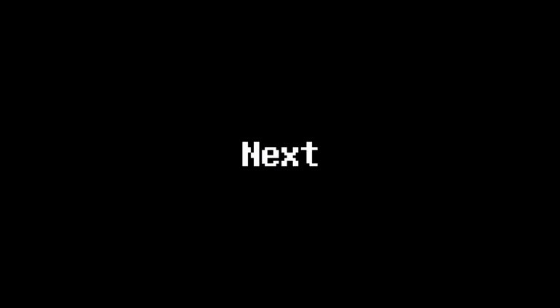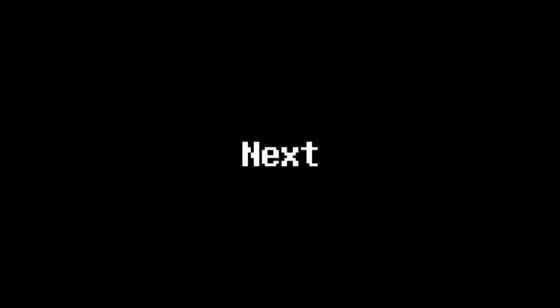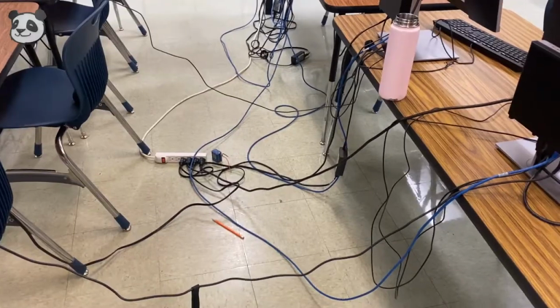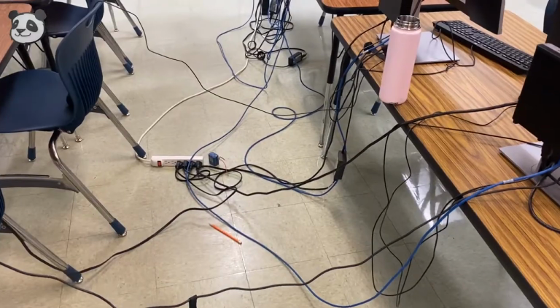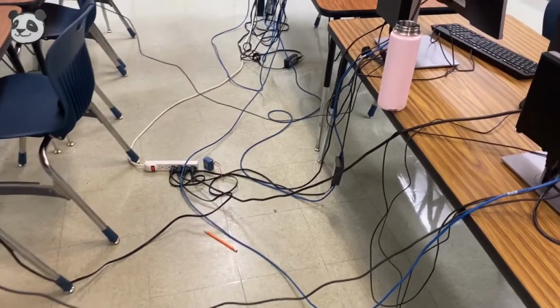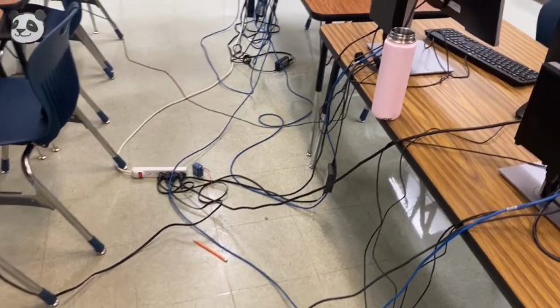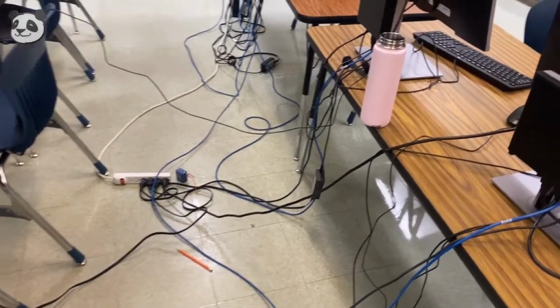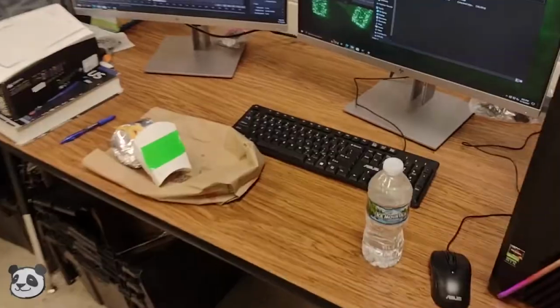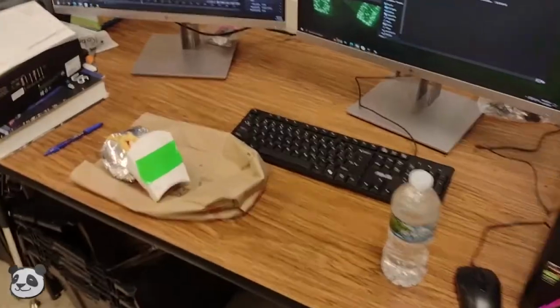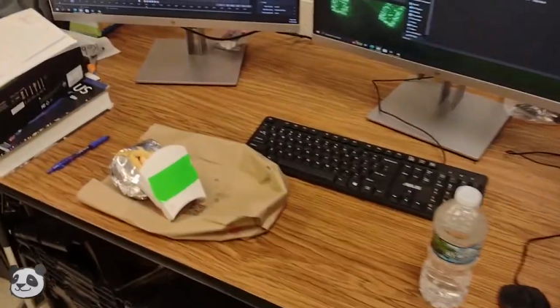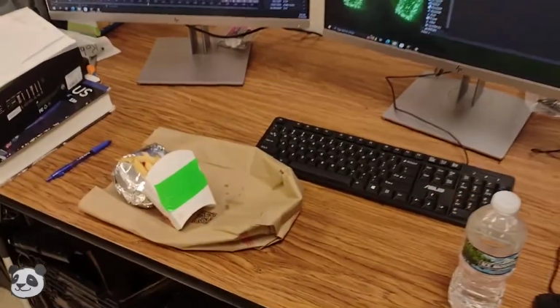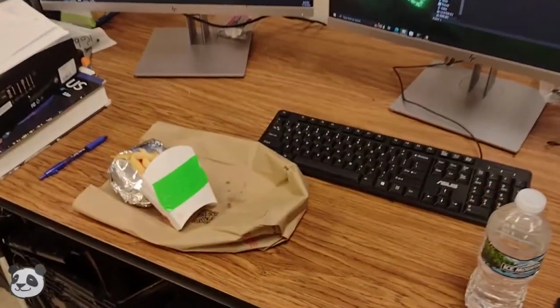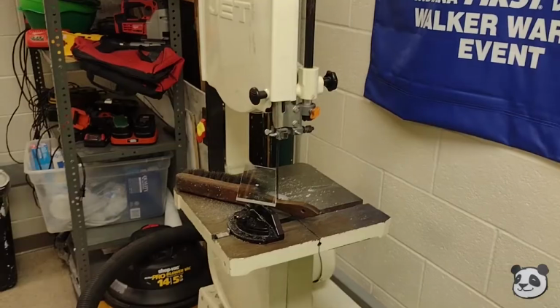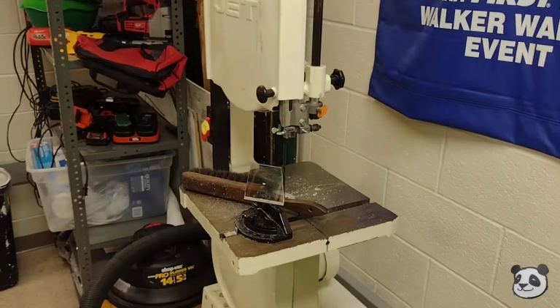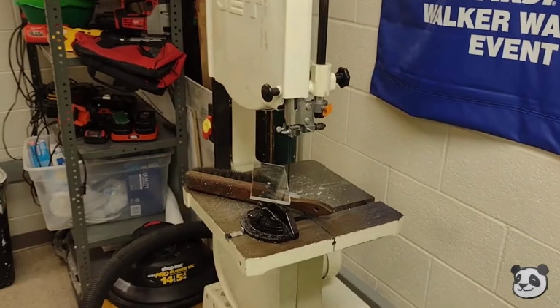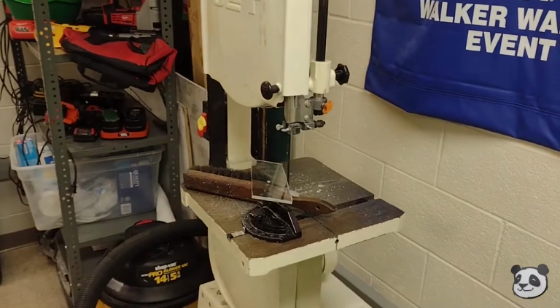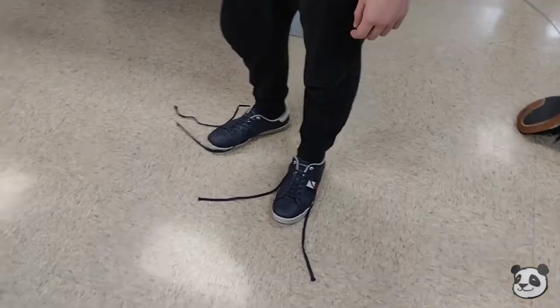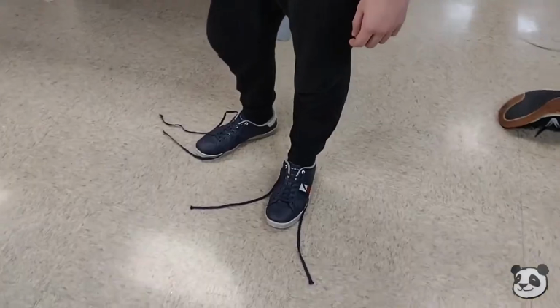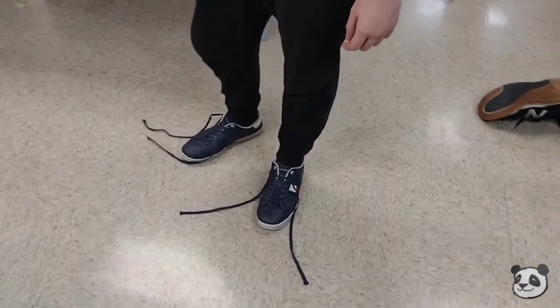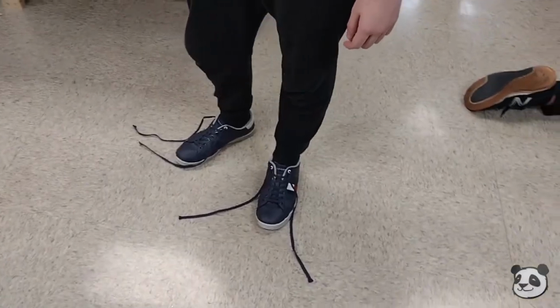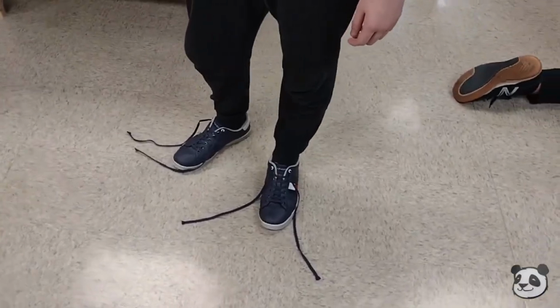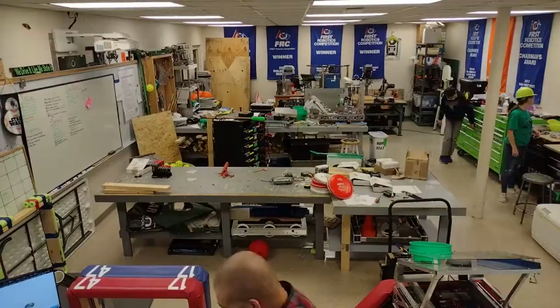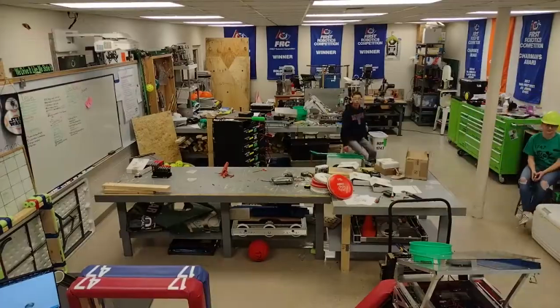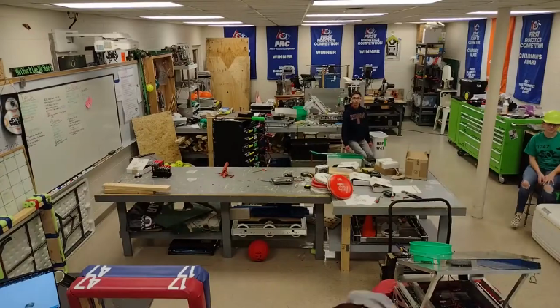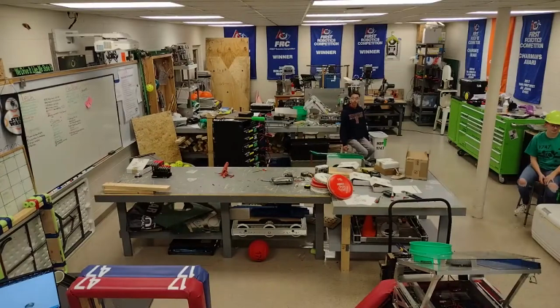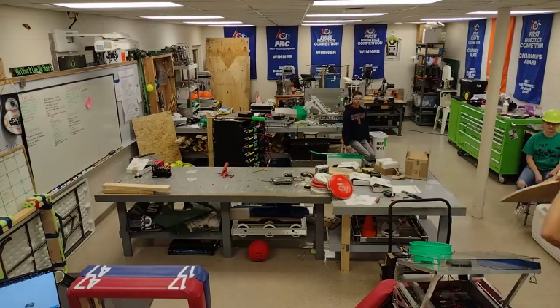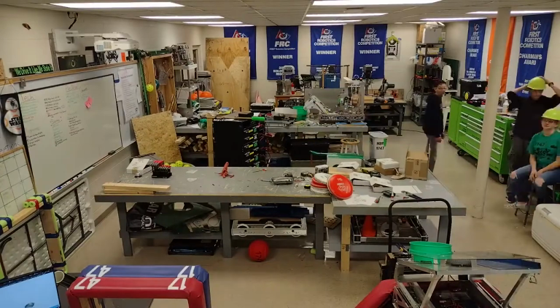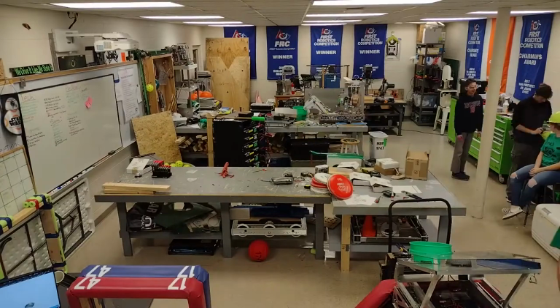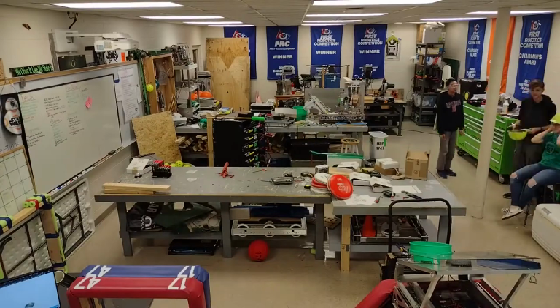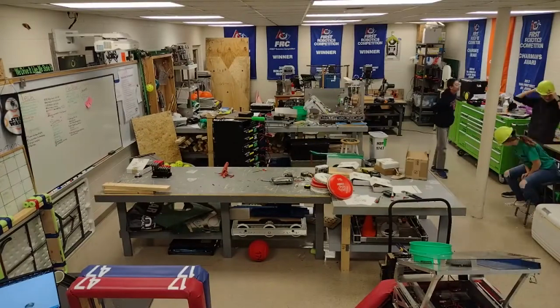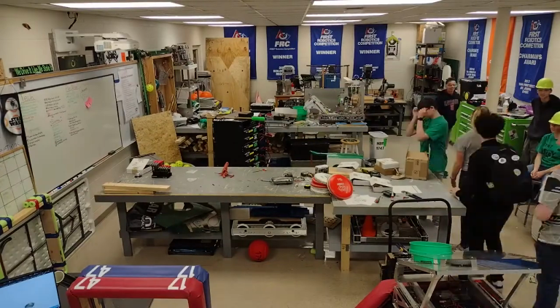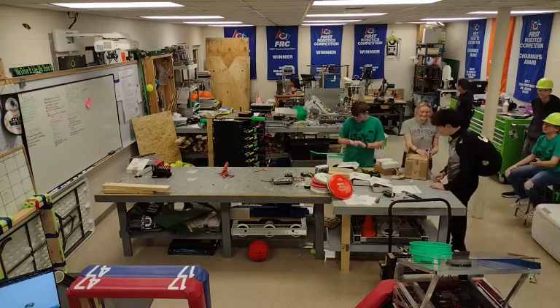Make sure to identify any possible hazards within the workspace. Make sure all areas are clean before use.